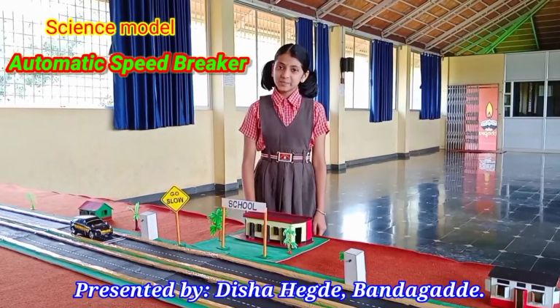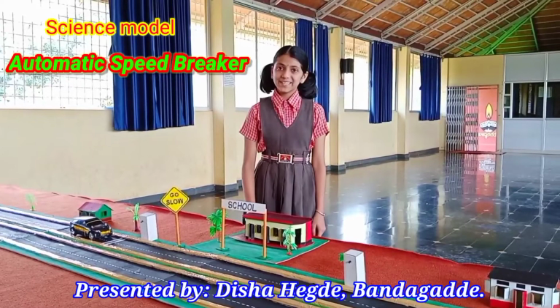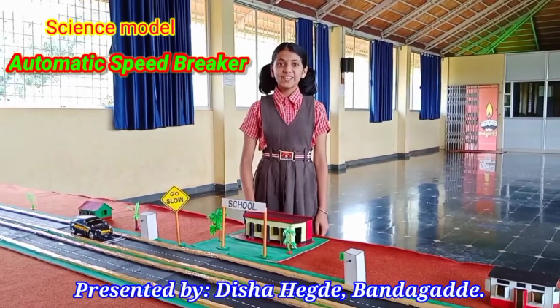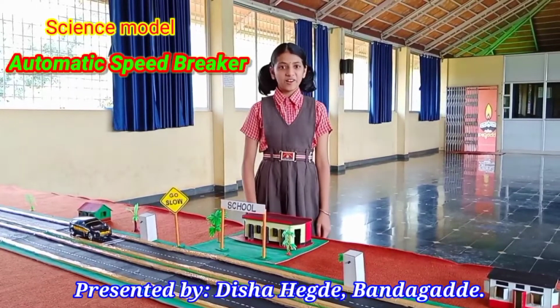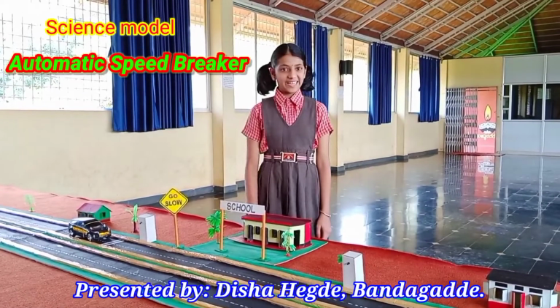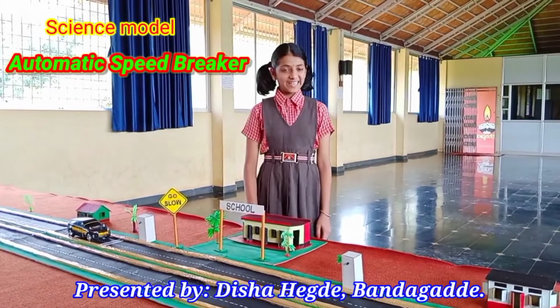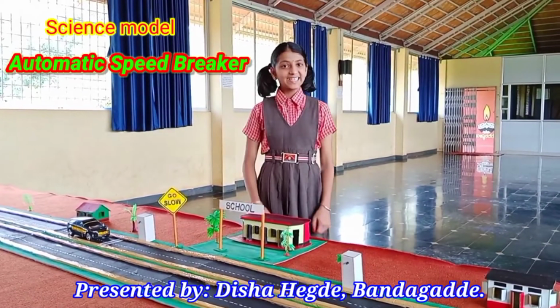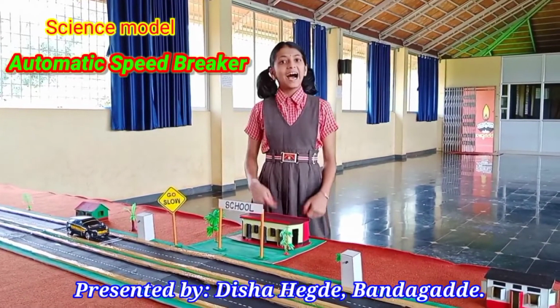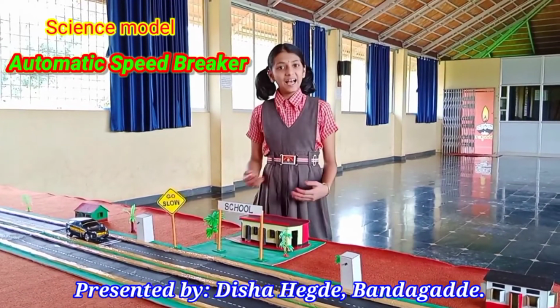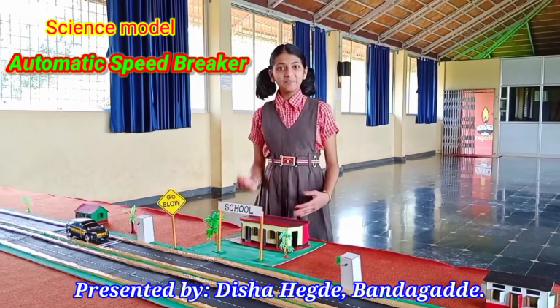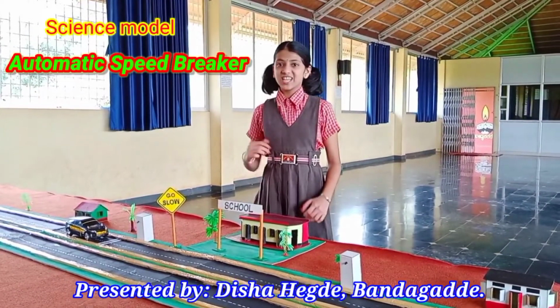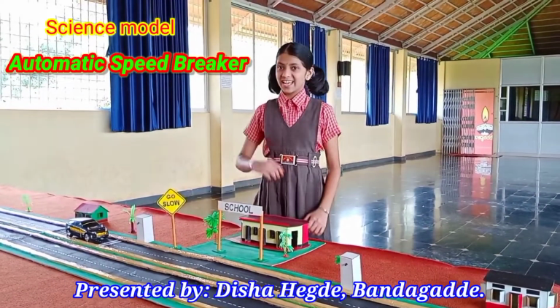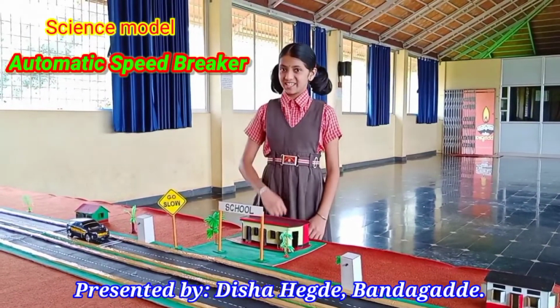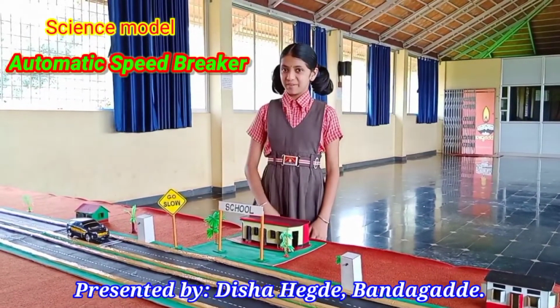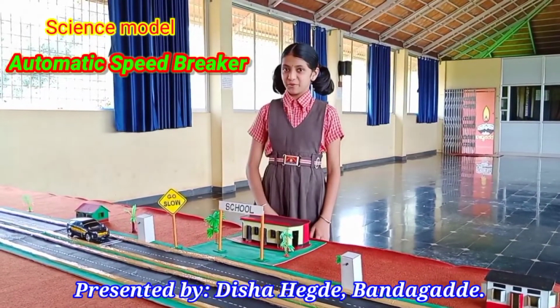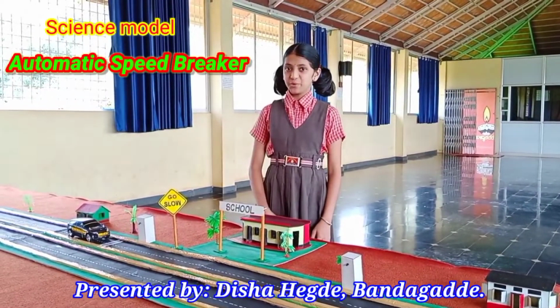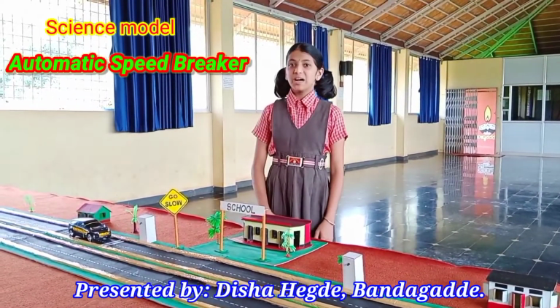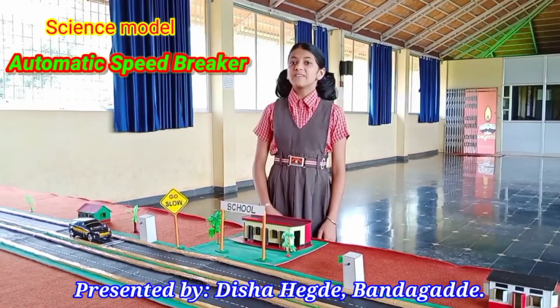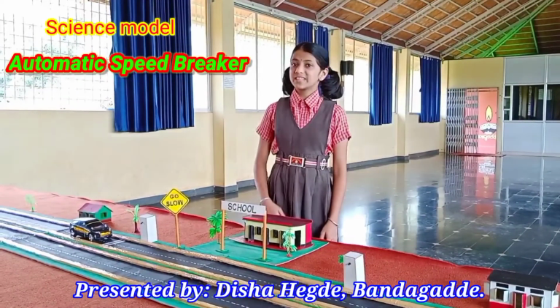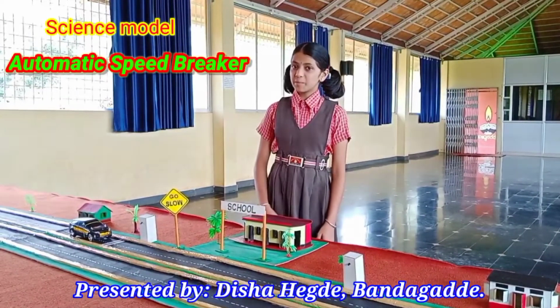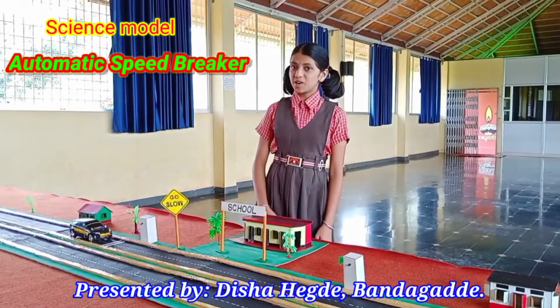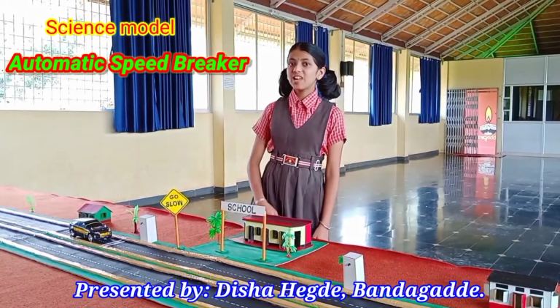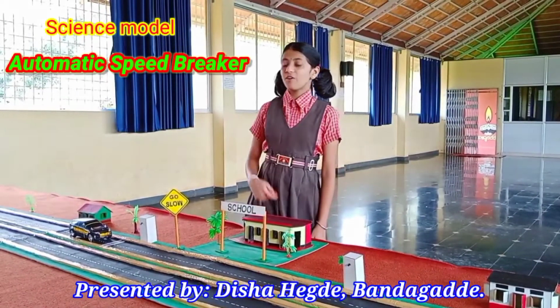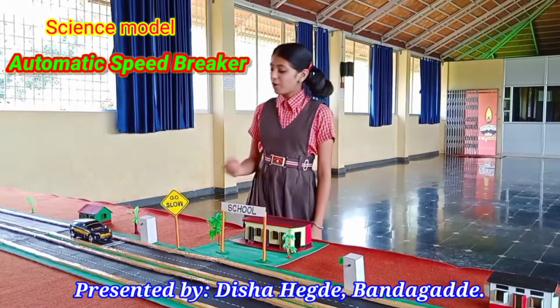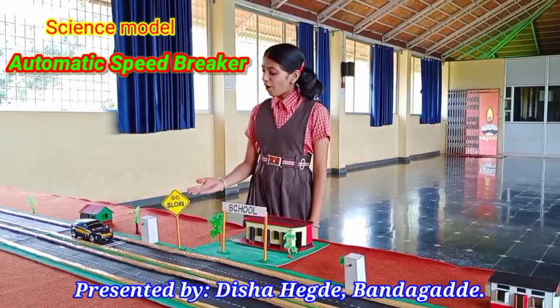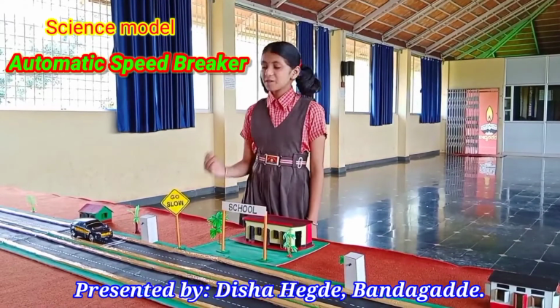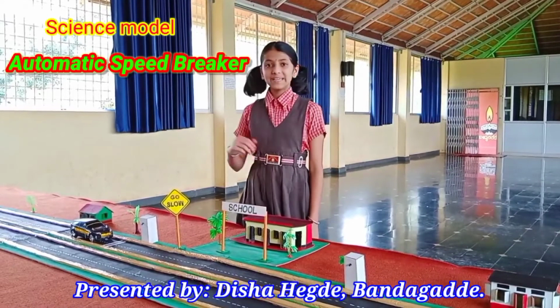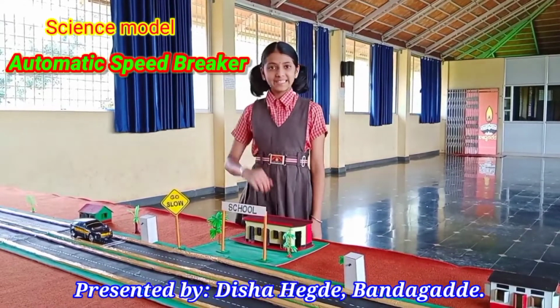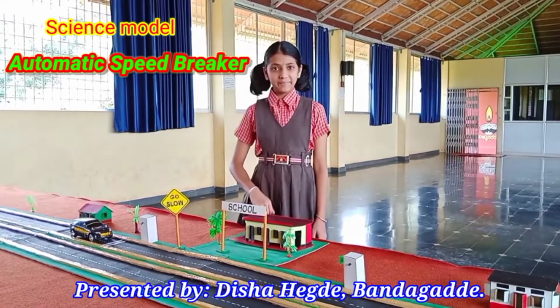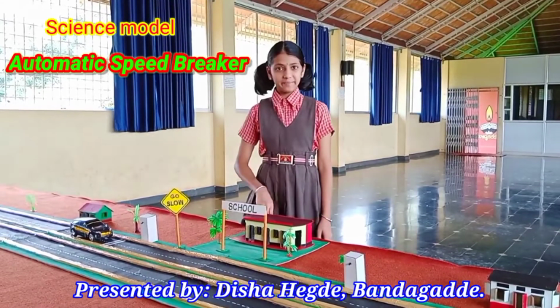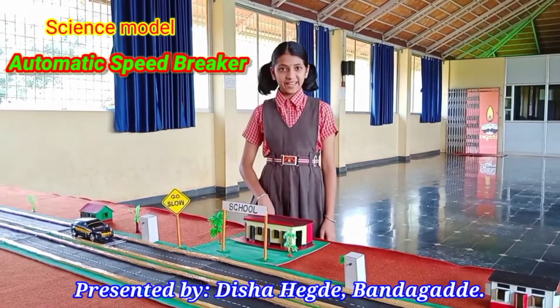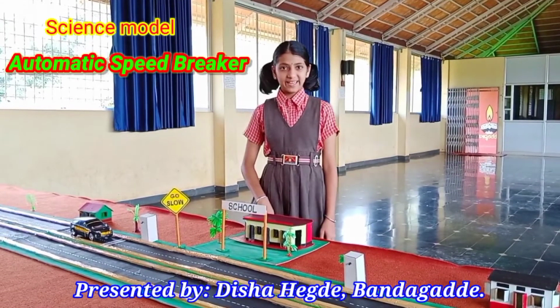Respected honoraries, I am Disha Hegri, before you with the model of automatic speed breaker.